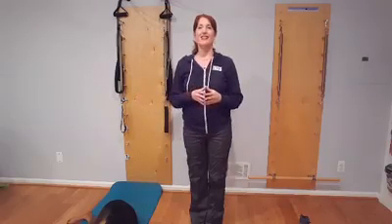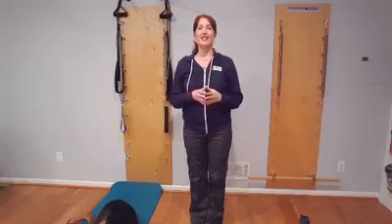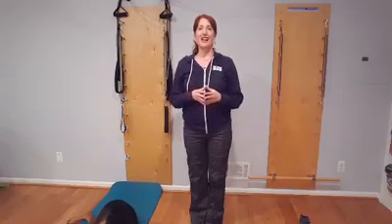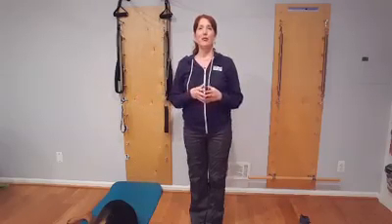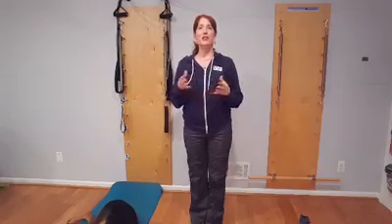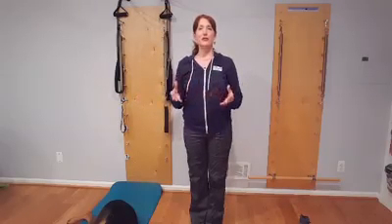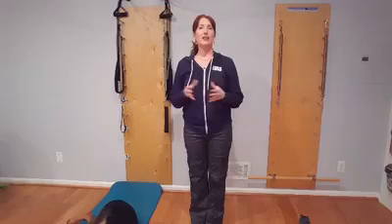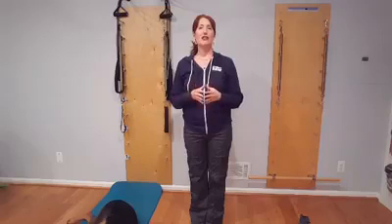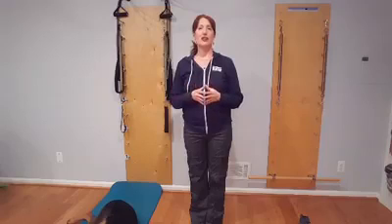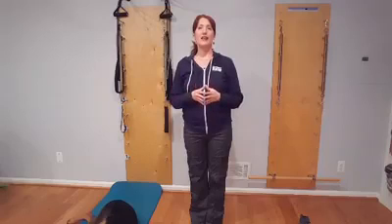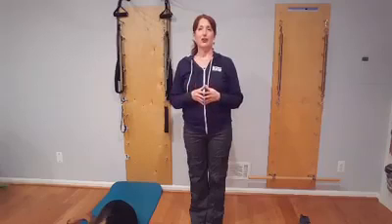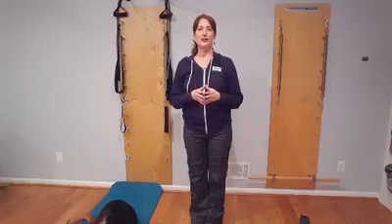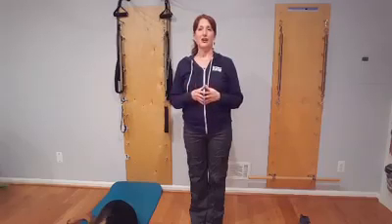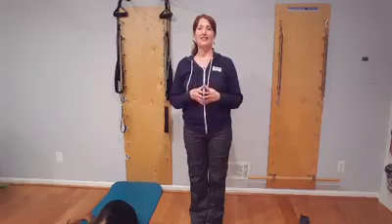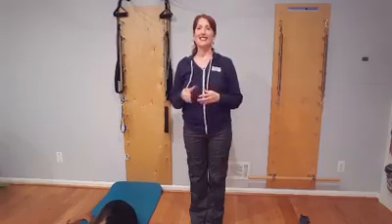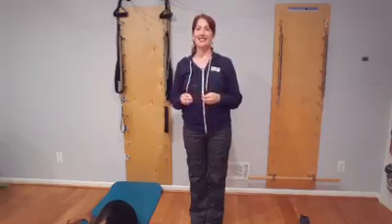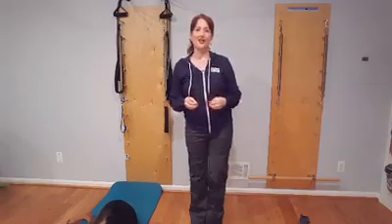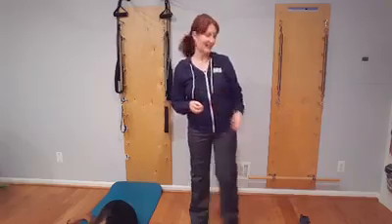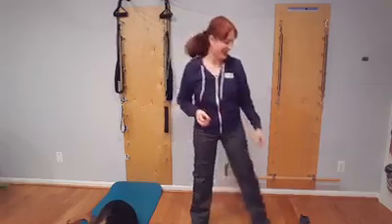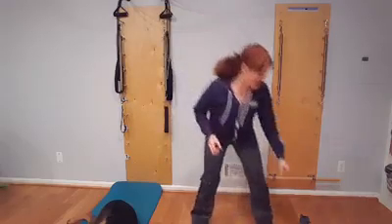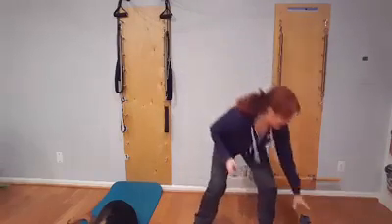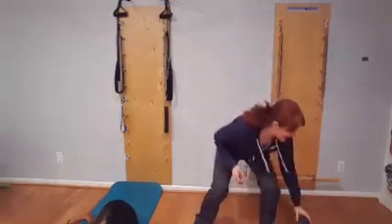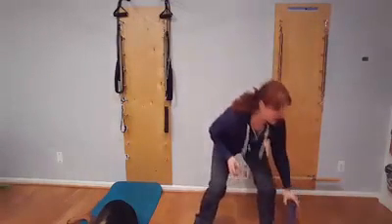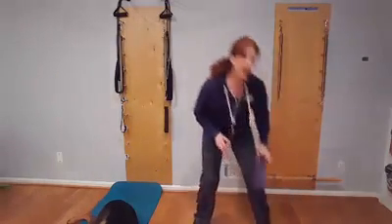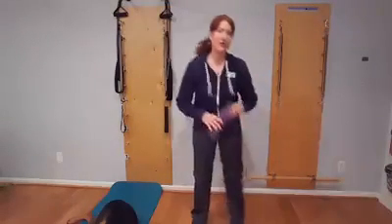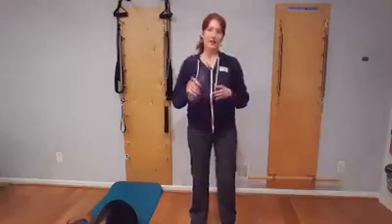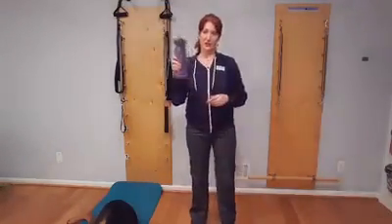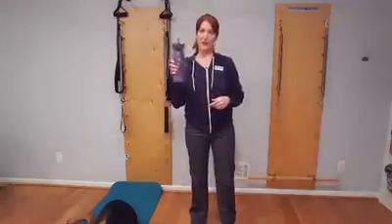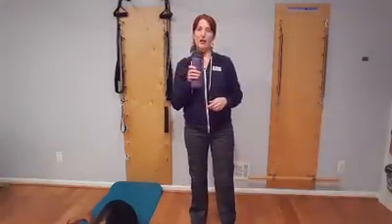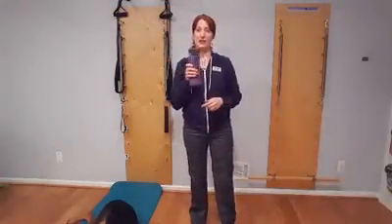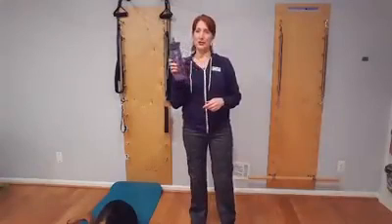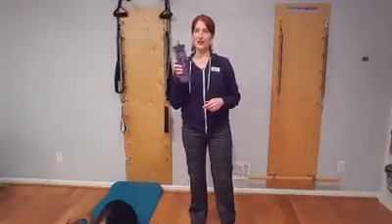Today we're going to do a variation on the cross crawl. Let's get started. Go ahead and grab your sip of water. Cheers.